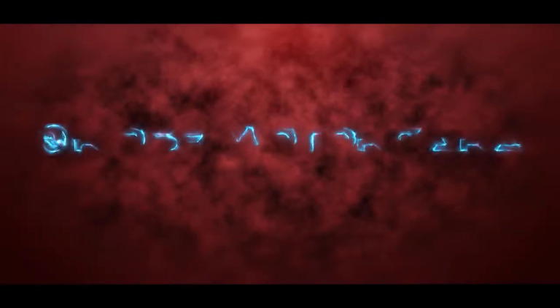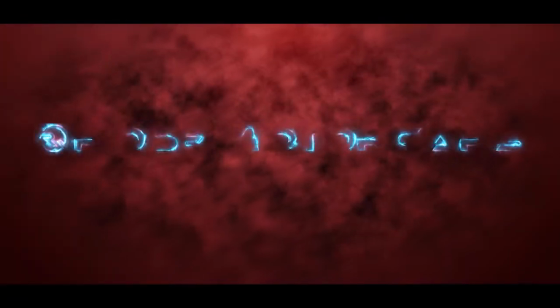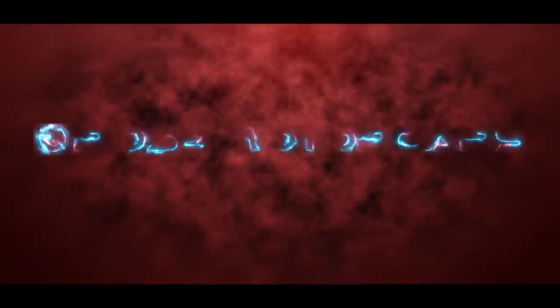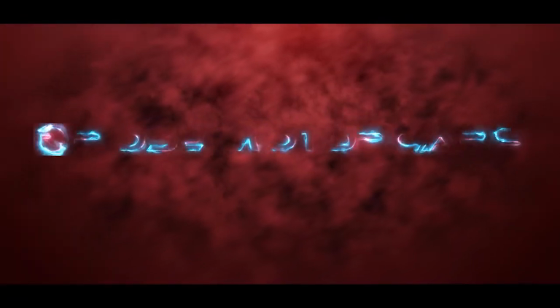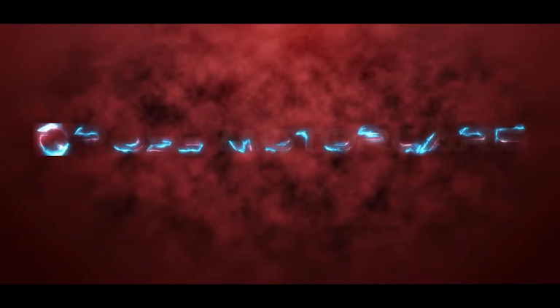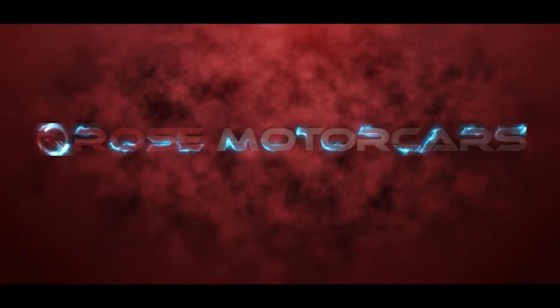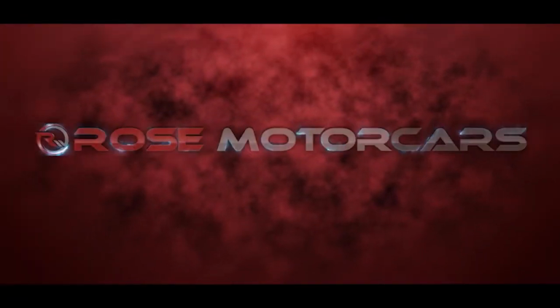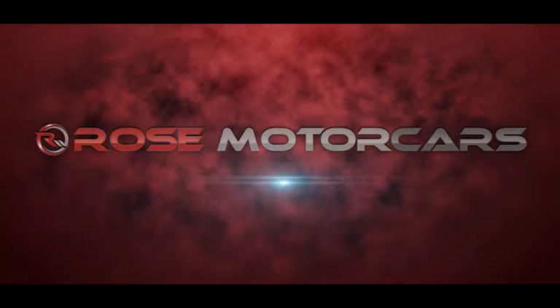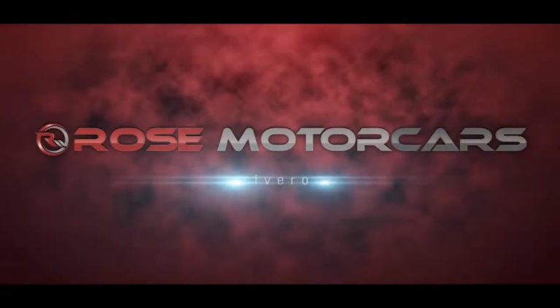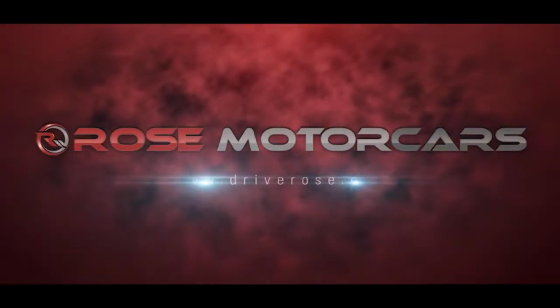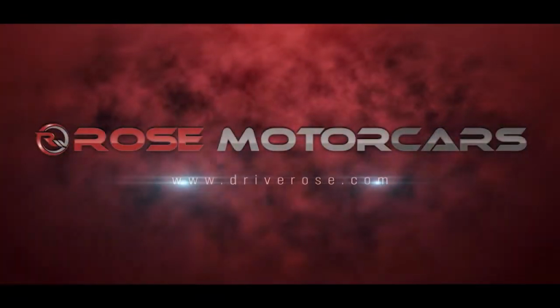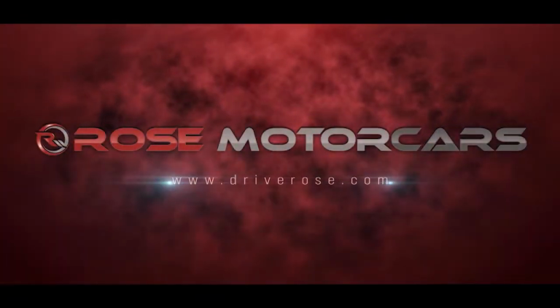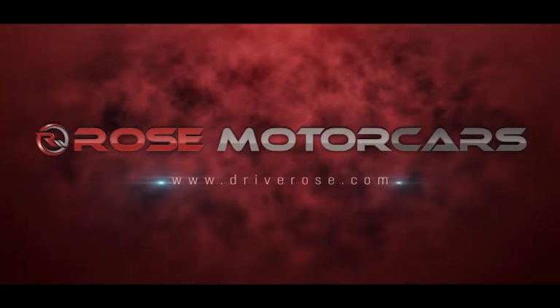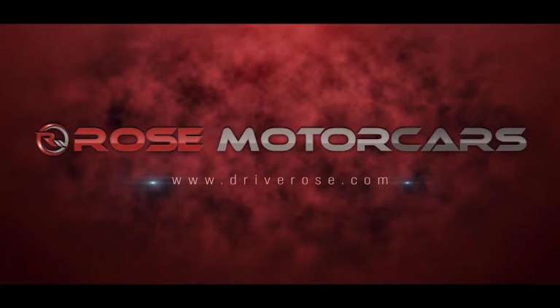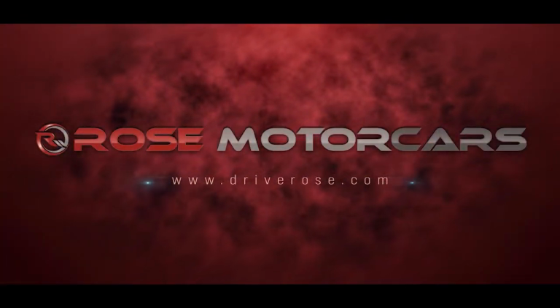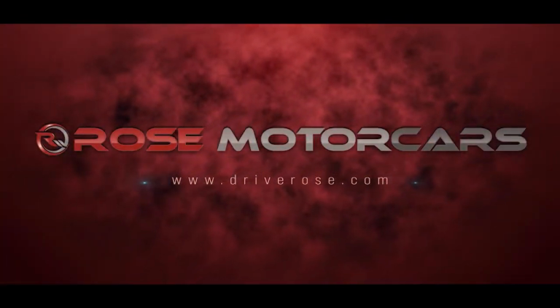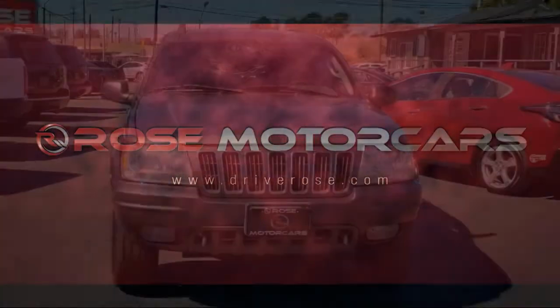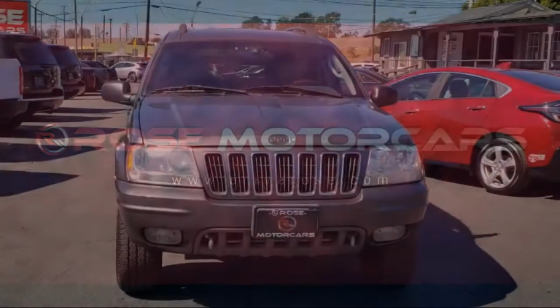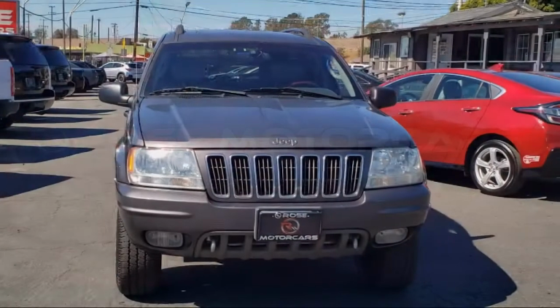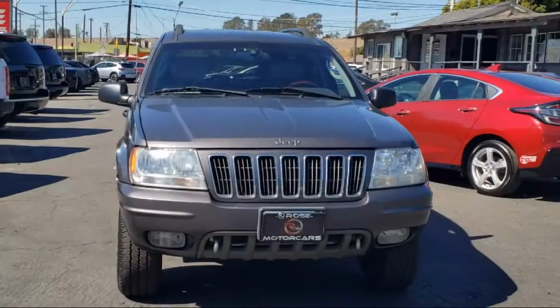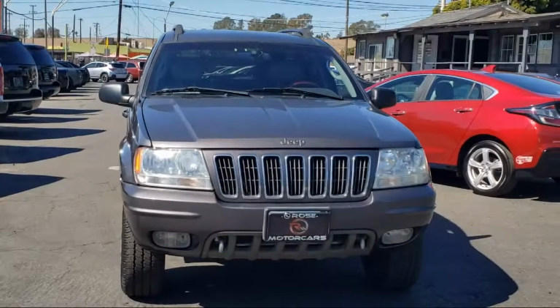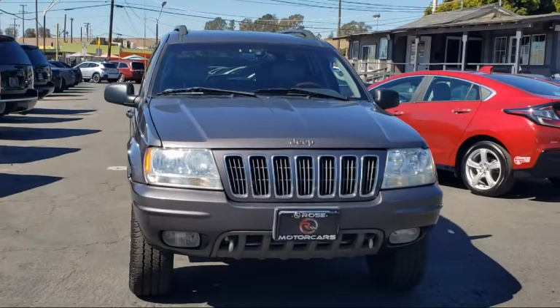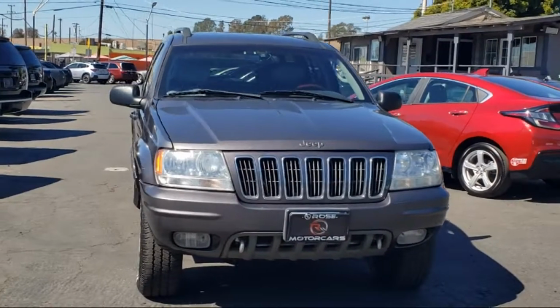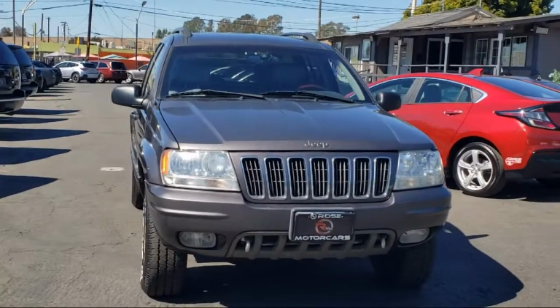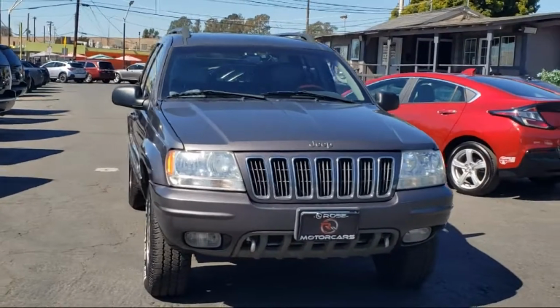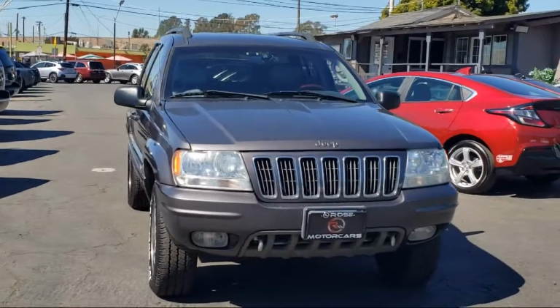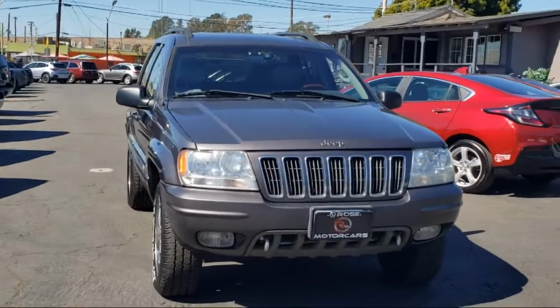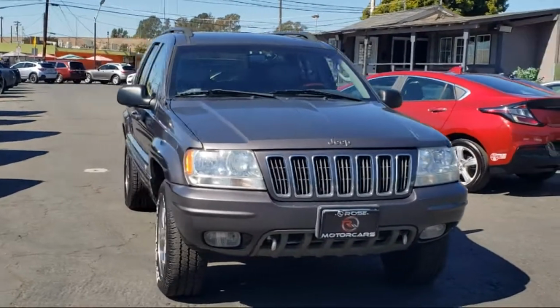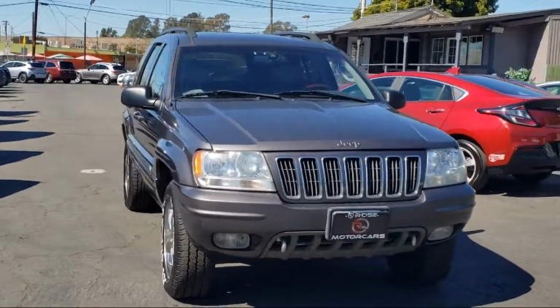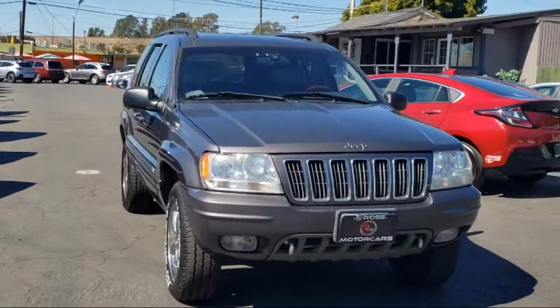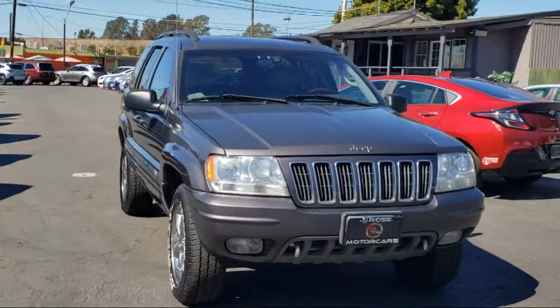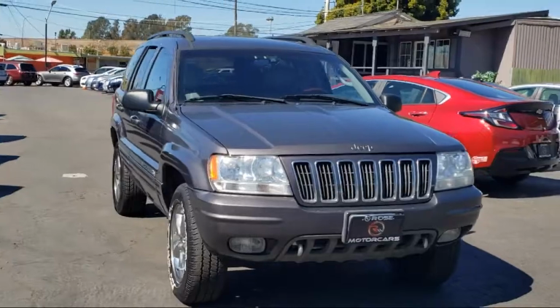Welcome to Rose Motorcars, and here's a look at another one of our great vehicles for sale.